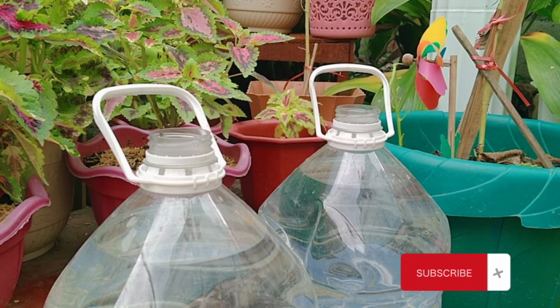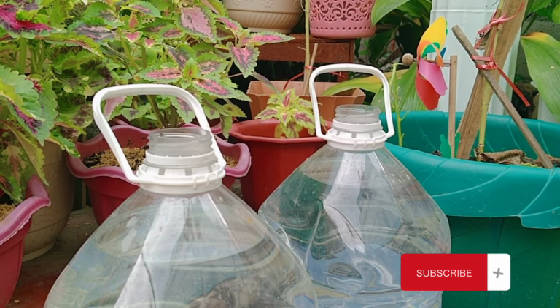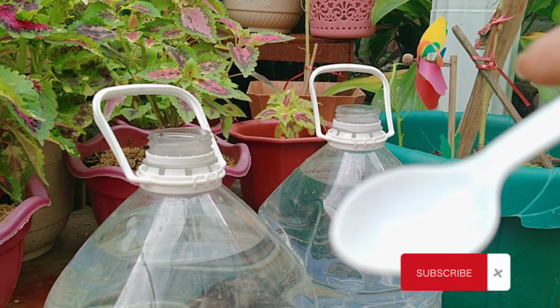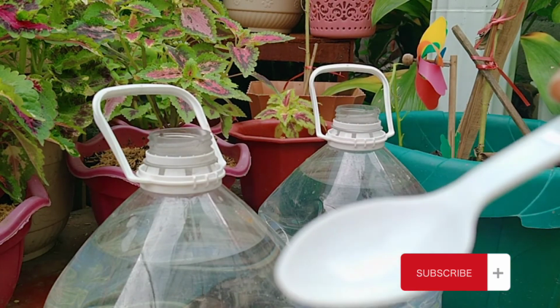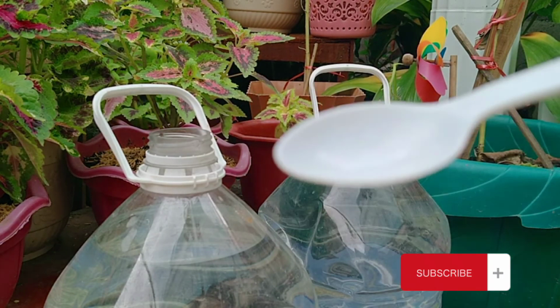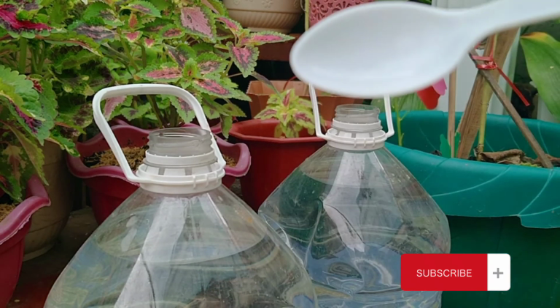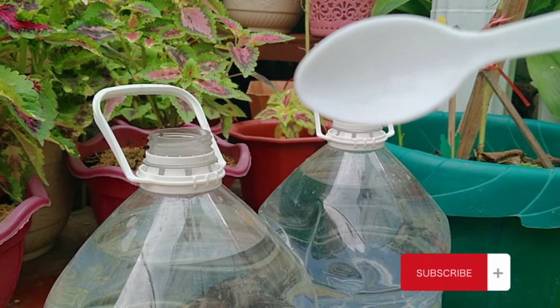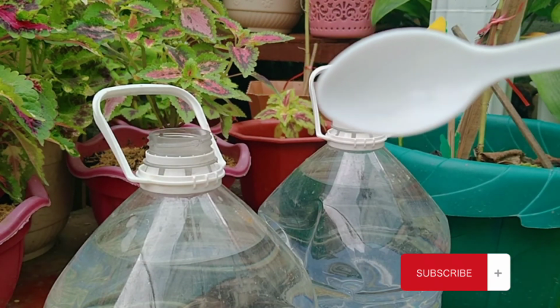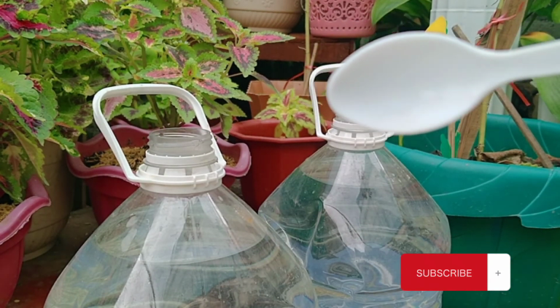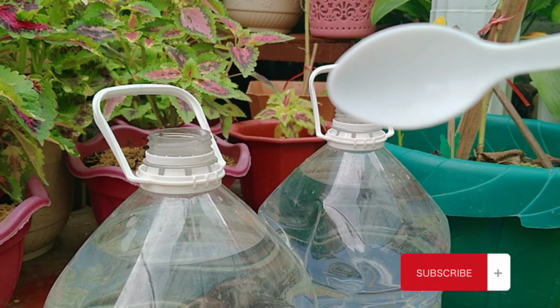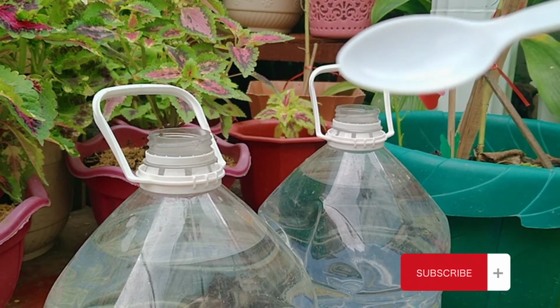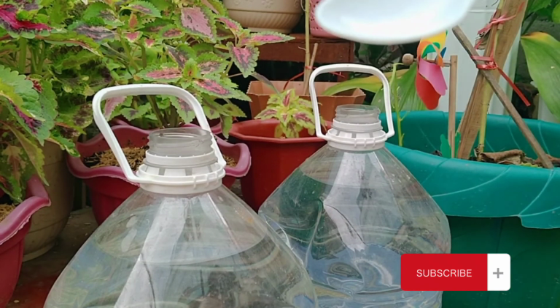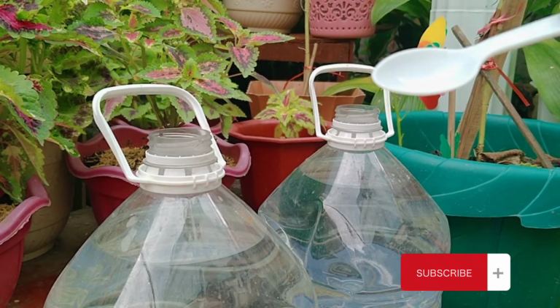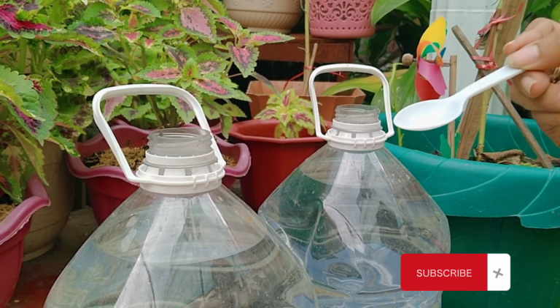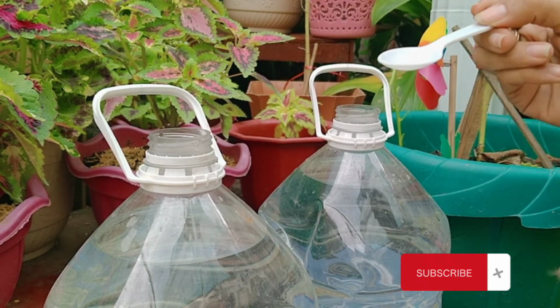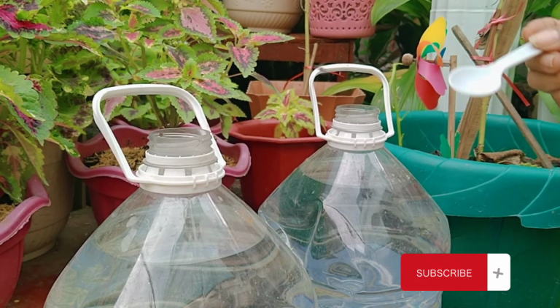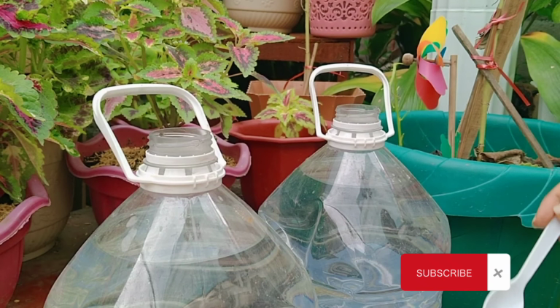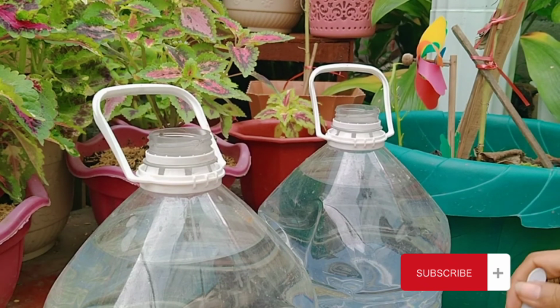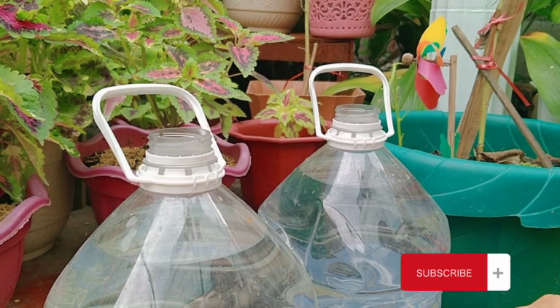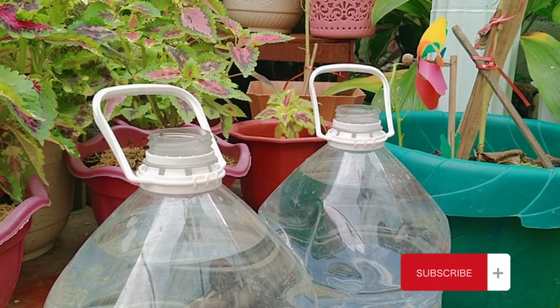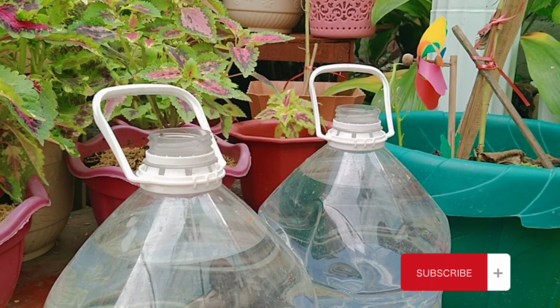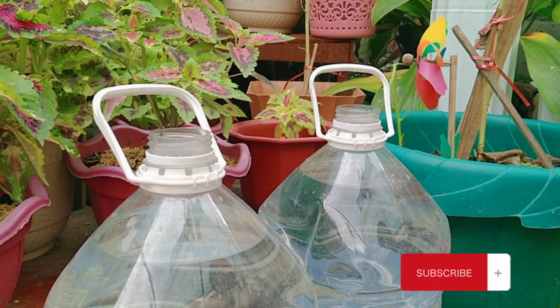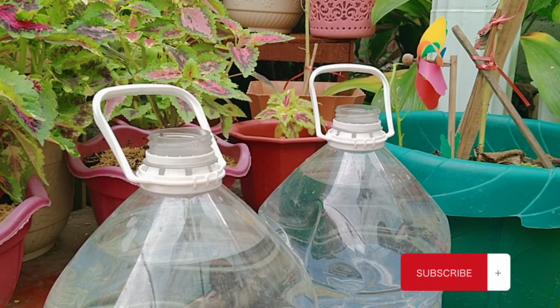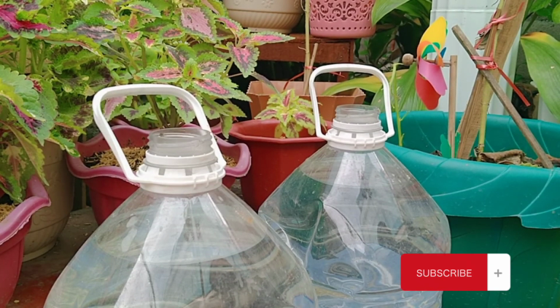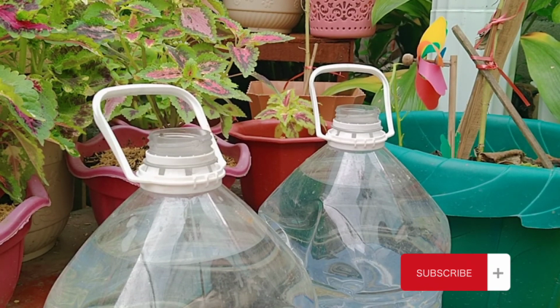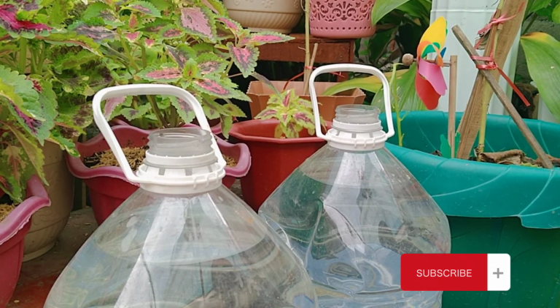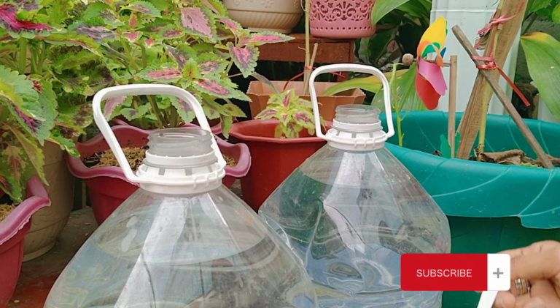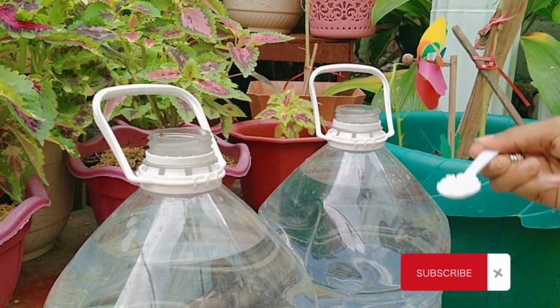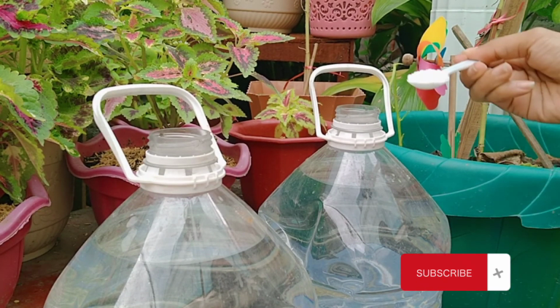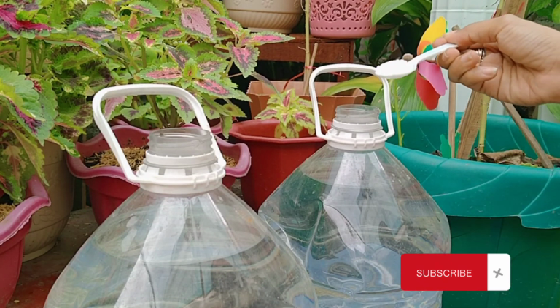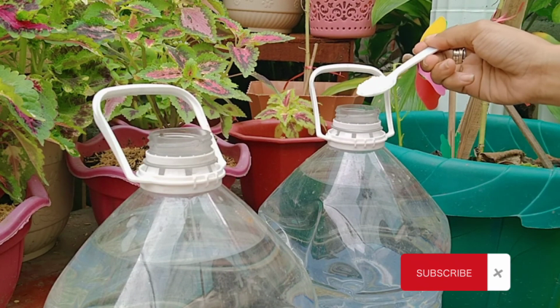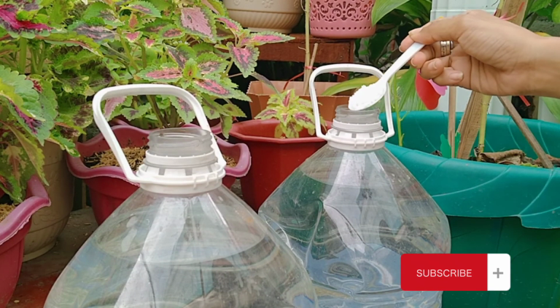Ang gagamitin ko dito is teaspoons. Ang maging ratio is 1 to 1 — 6 liters to 6 teaspoons.